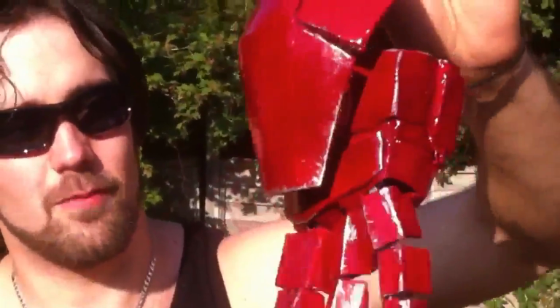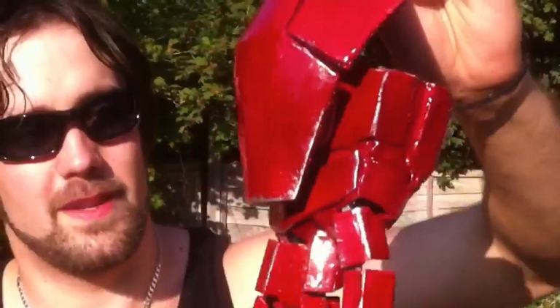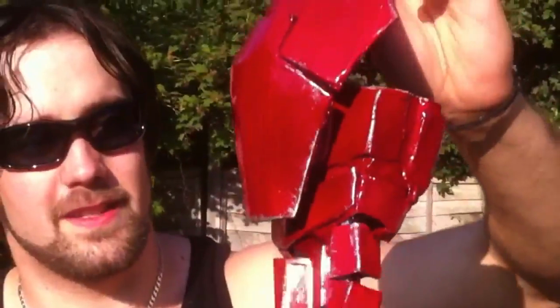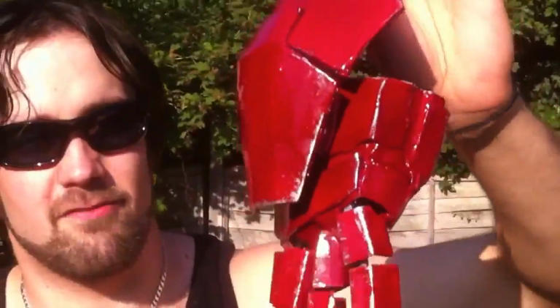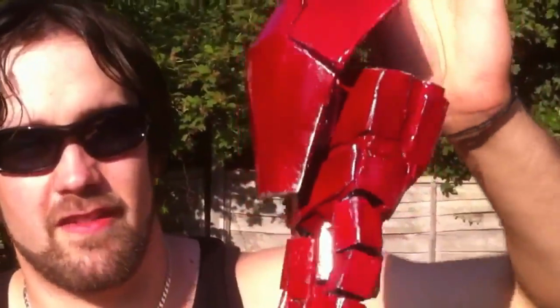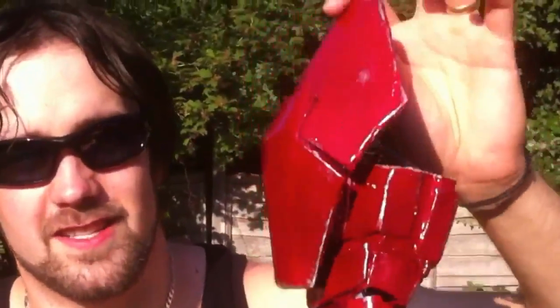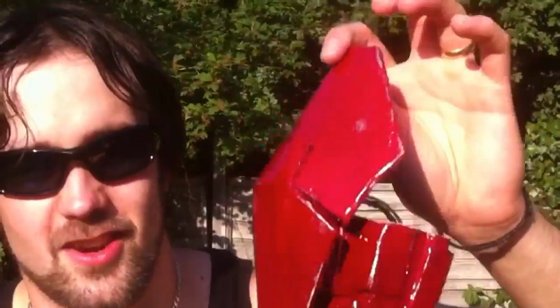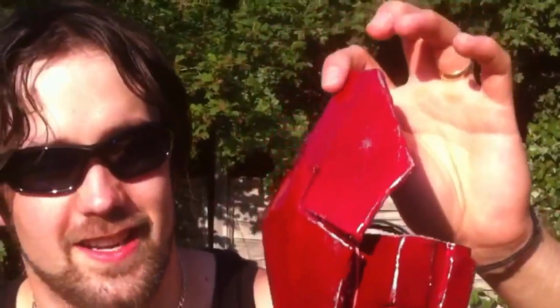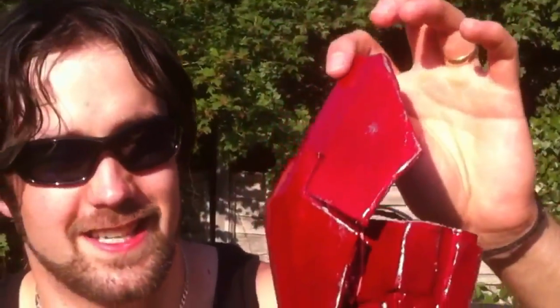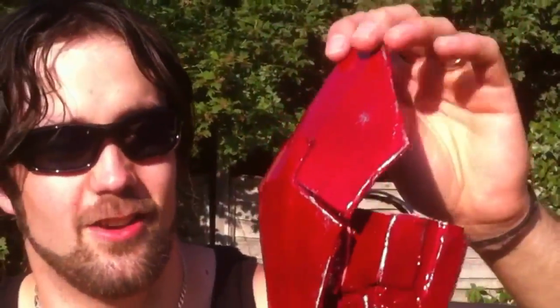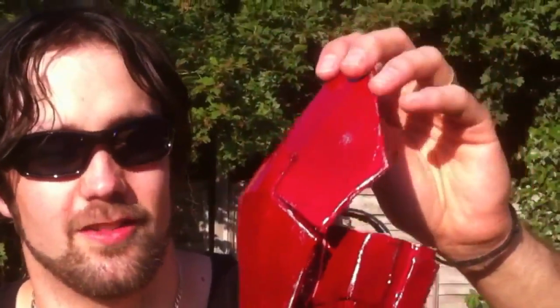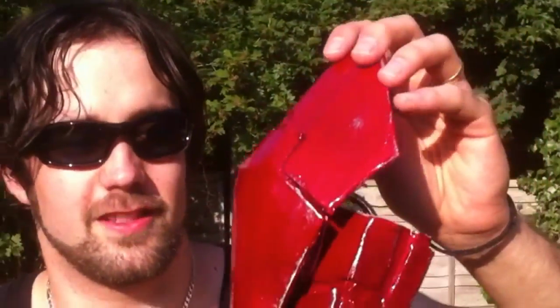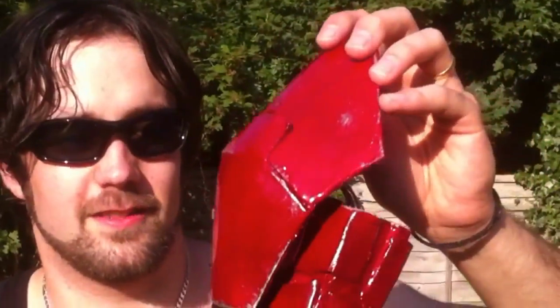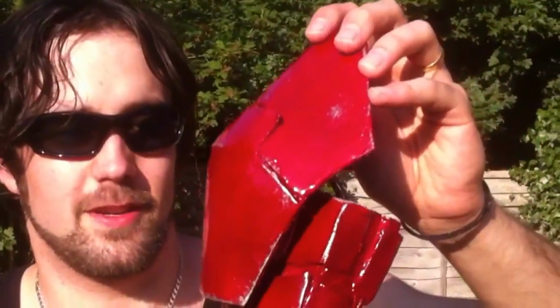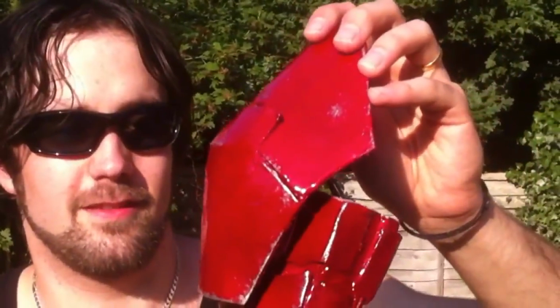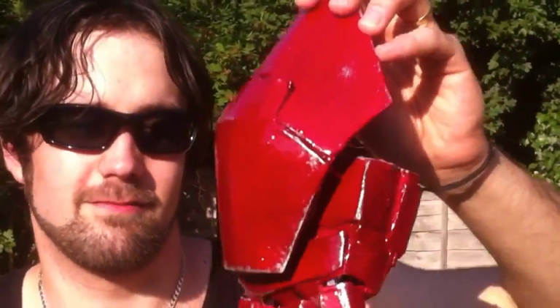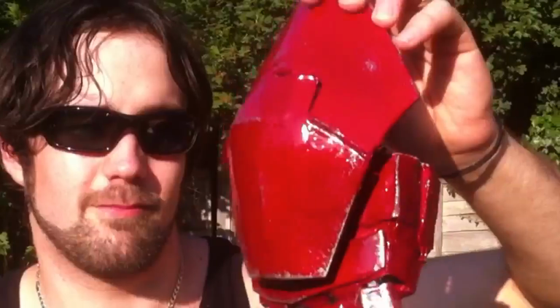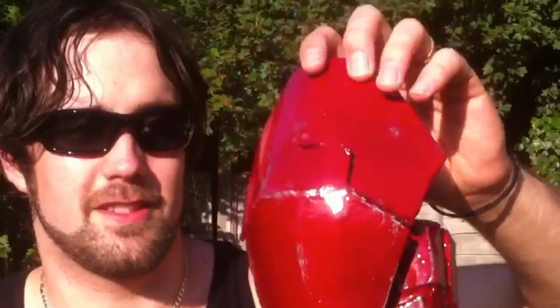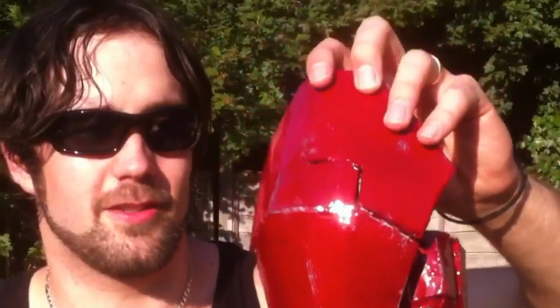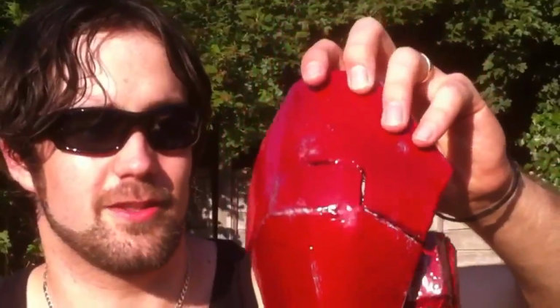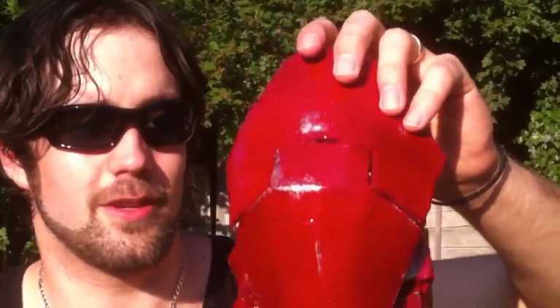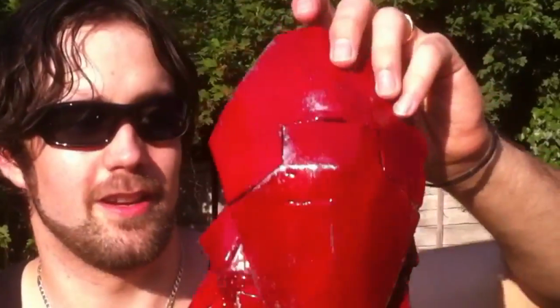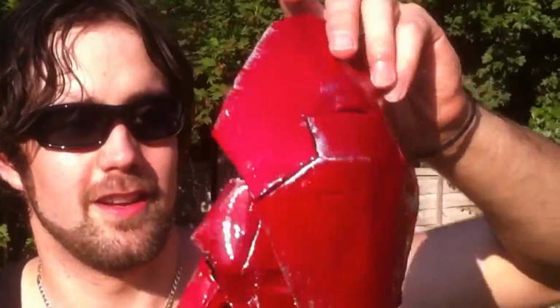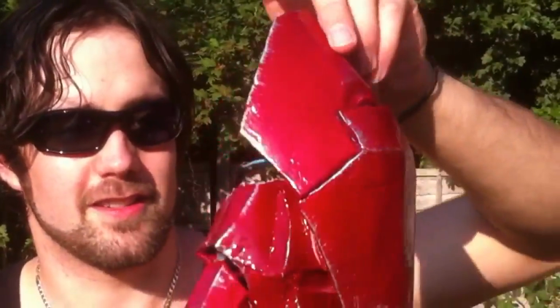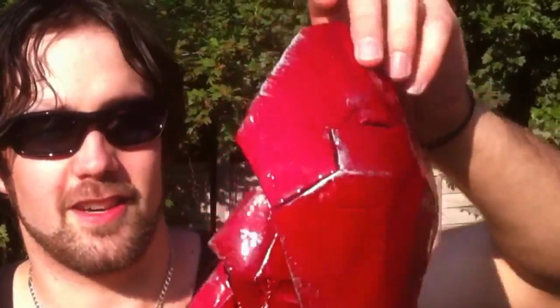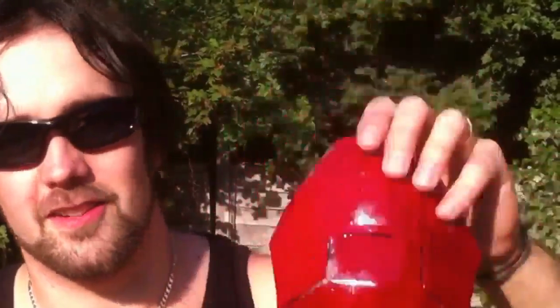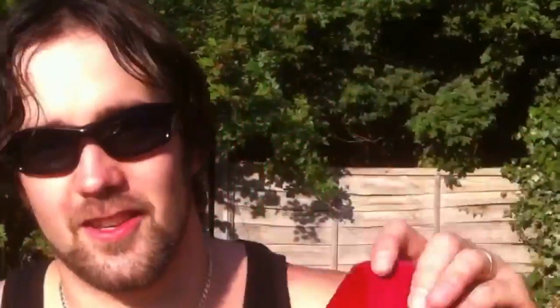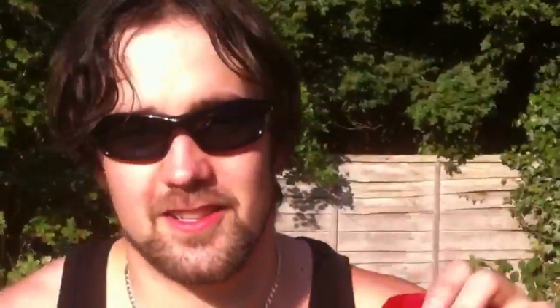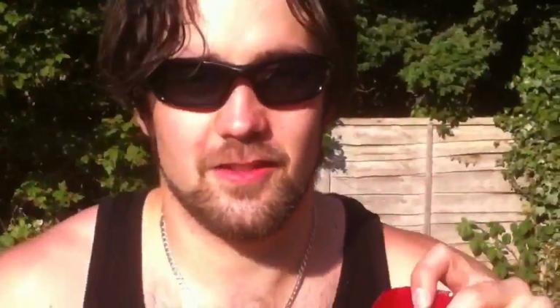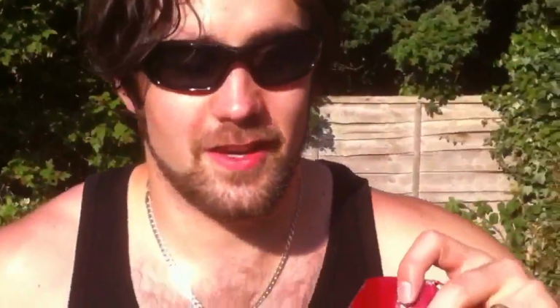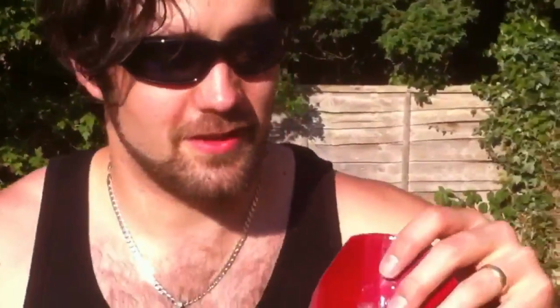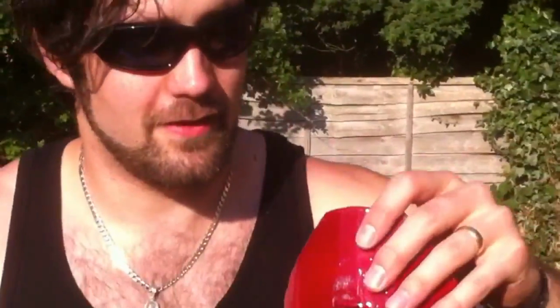The only problem is it's very tight to get on. But once it's on, it's all good — it doesn't cut the circulation of your fingers or nothing.